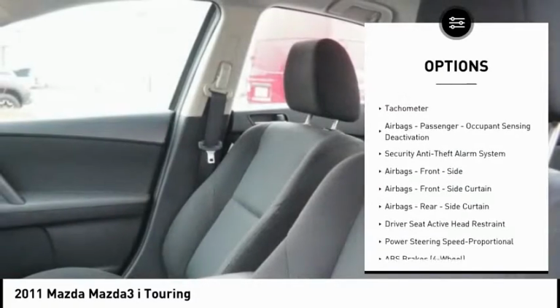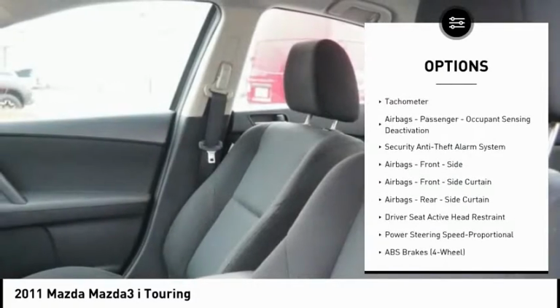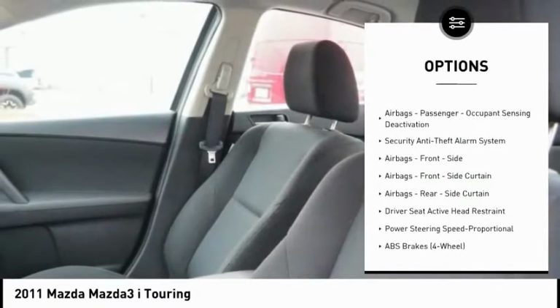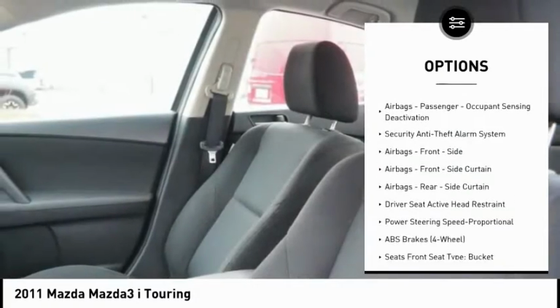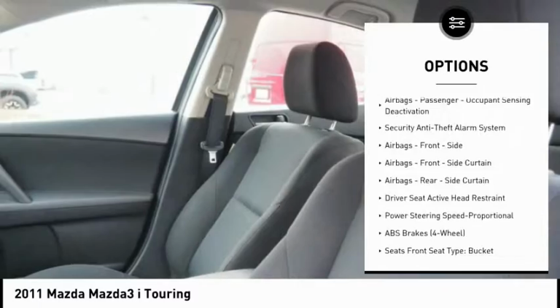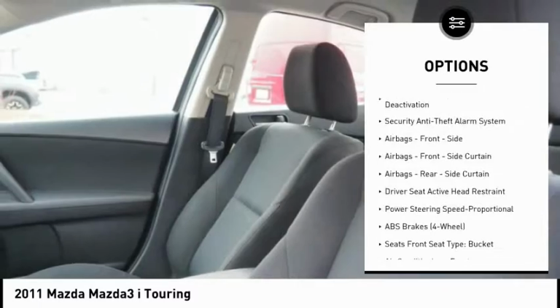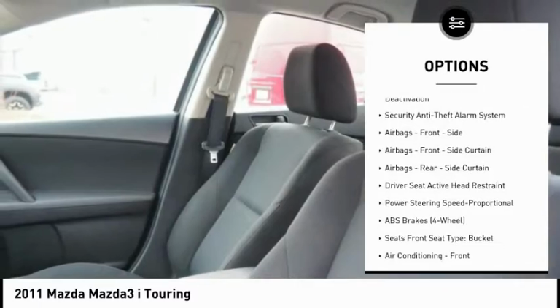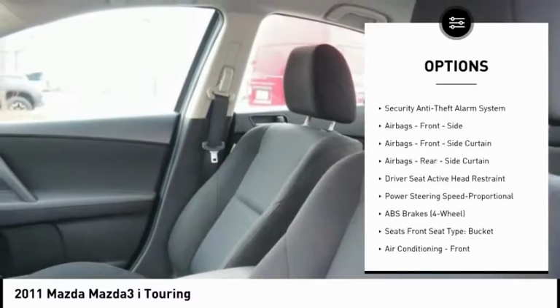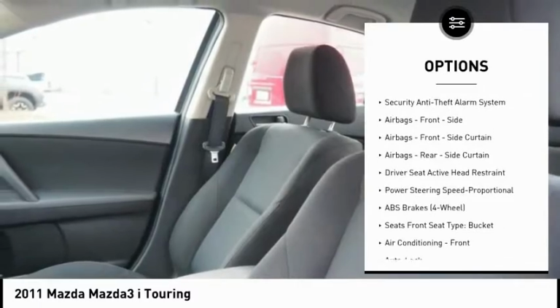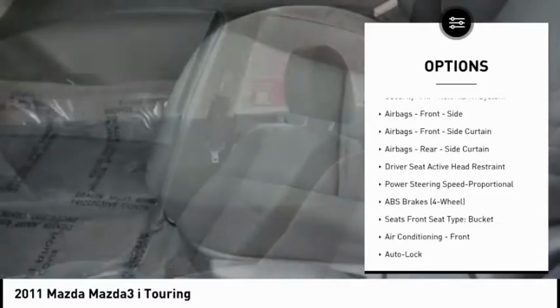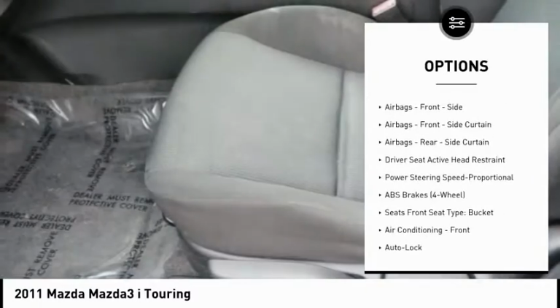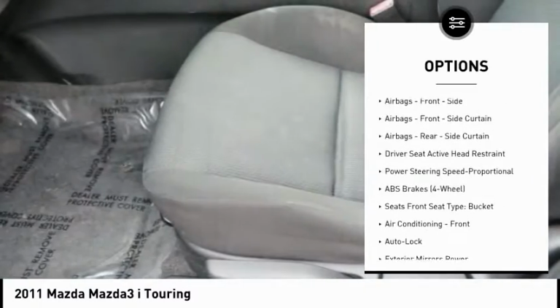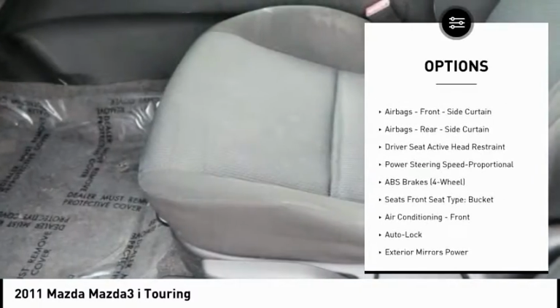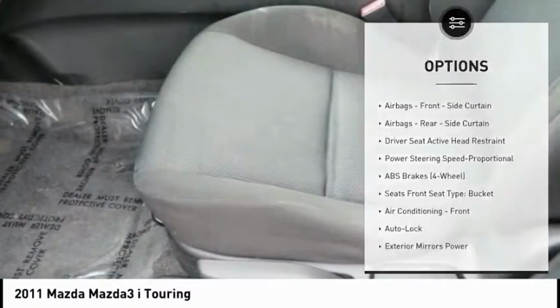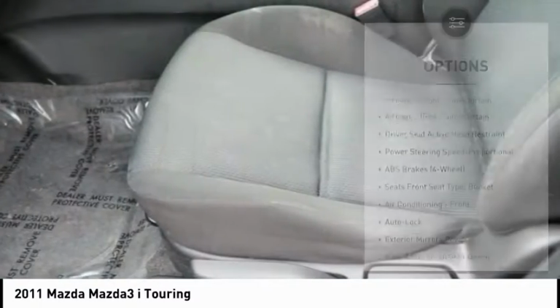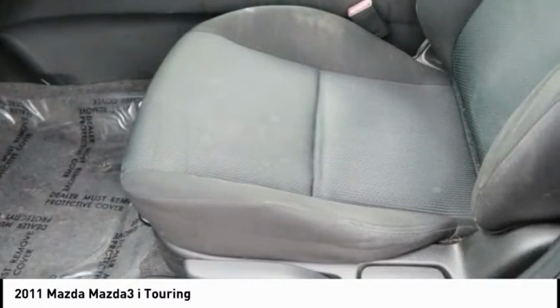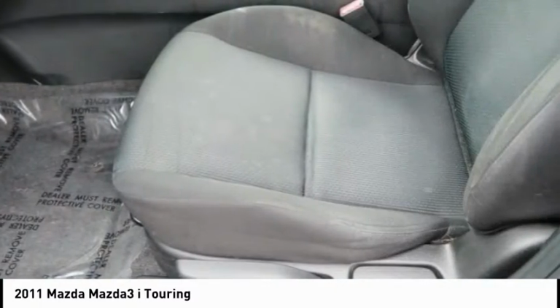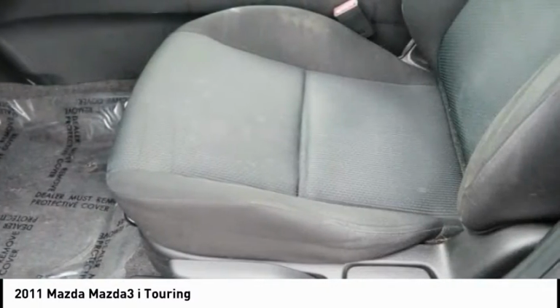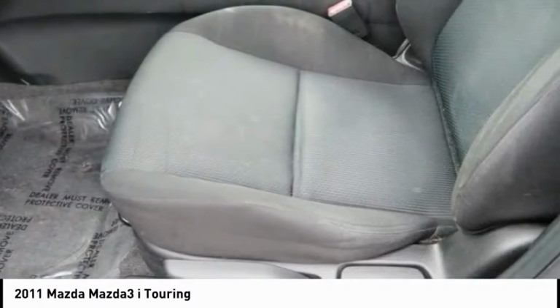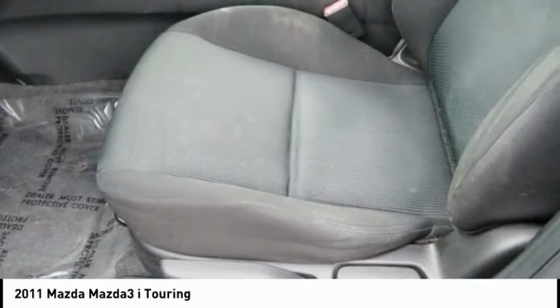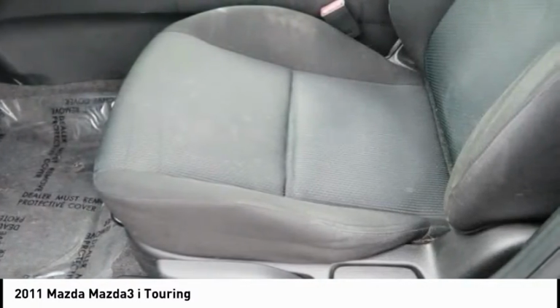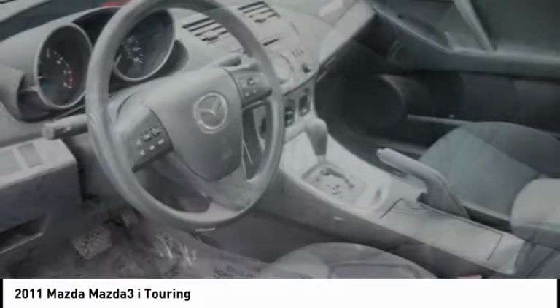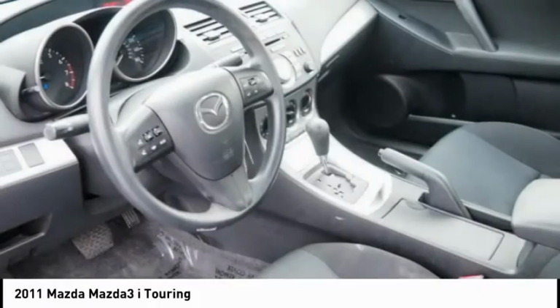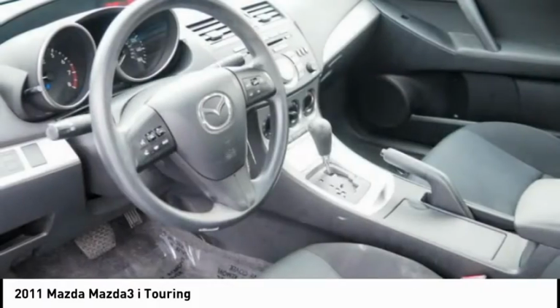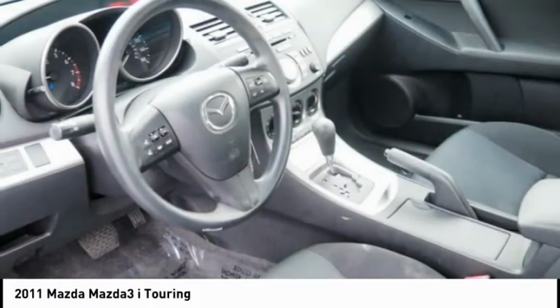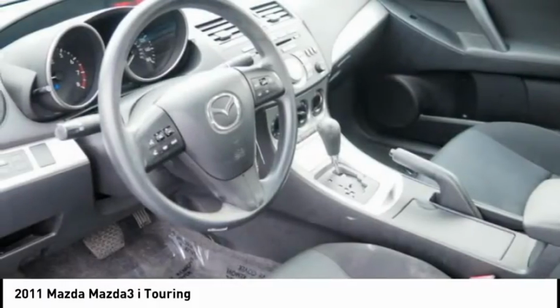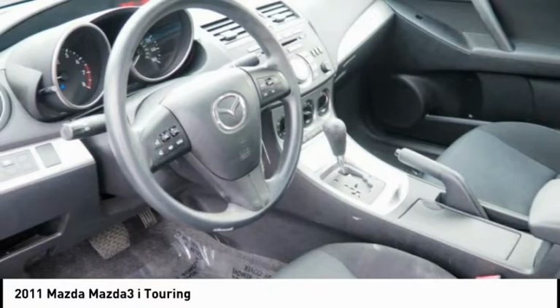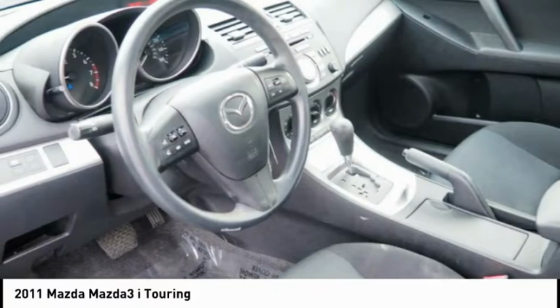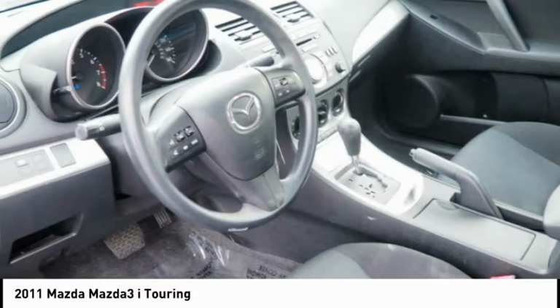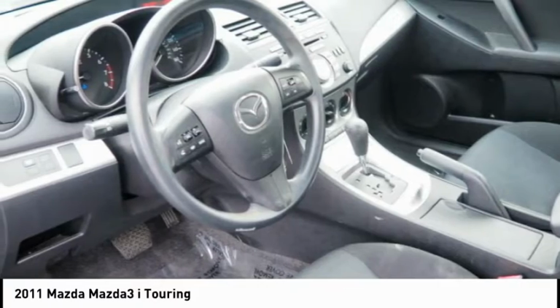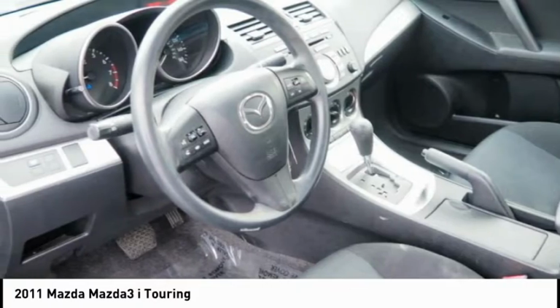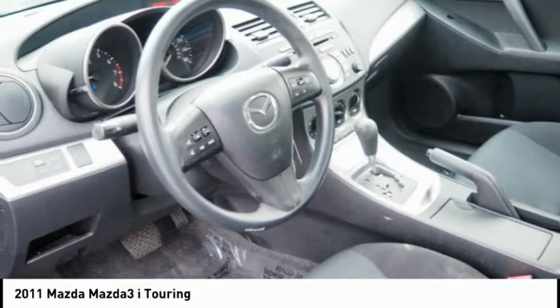Child safety locks, power windows, power steering, tachometer, airbags, passenger occupant sensing deactivation.